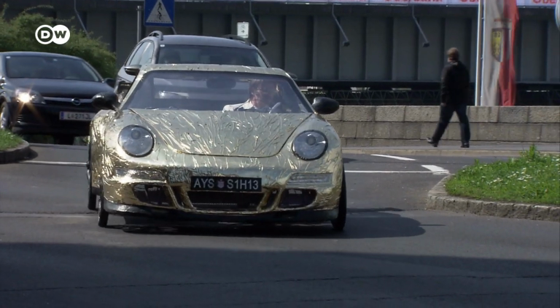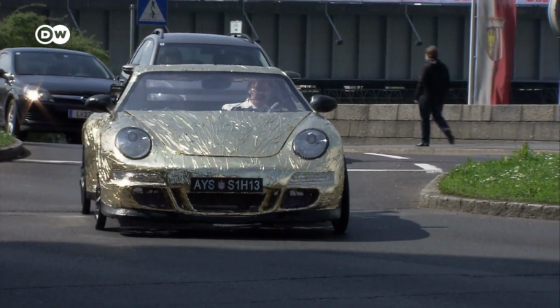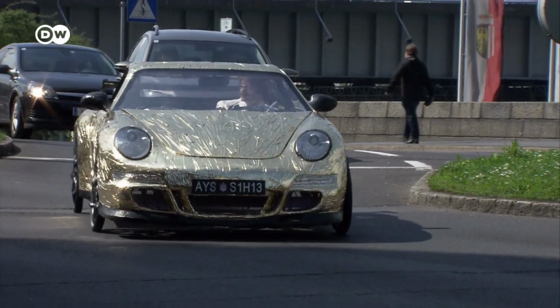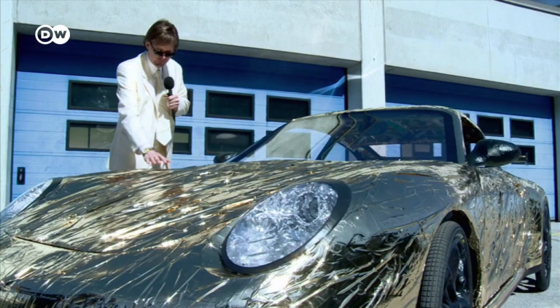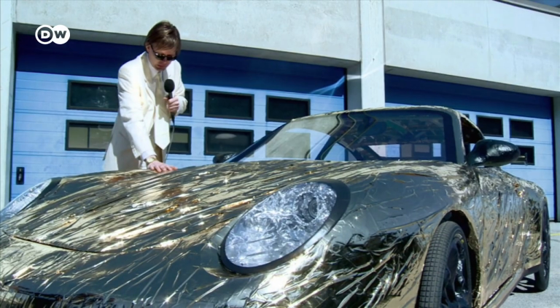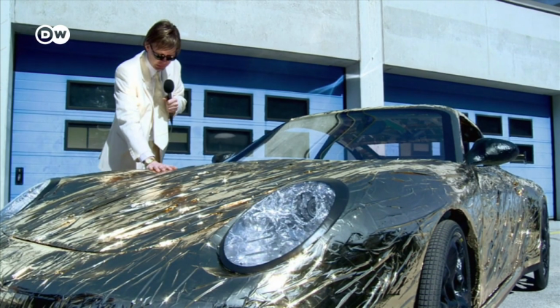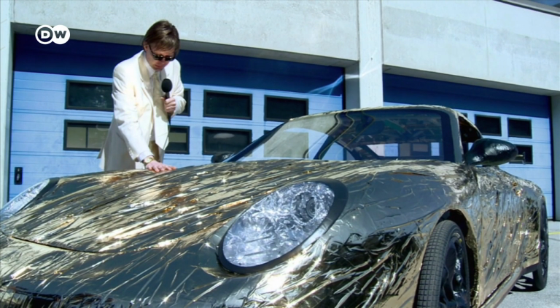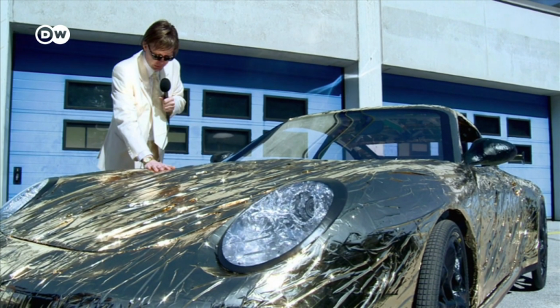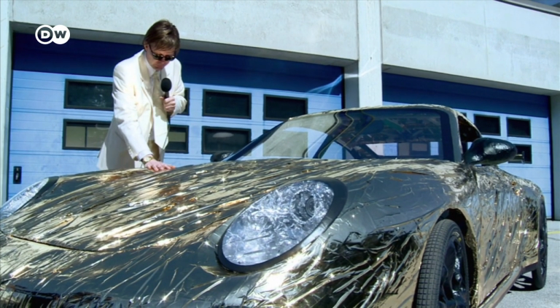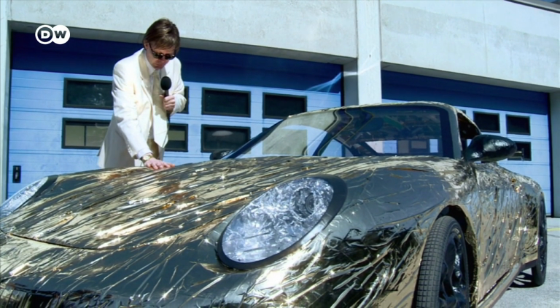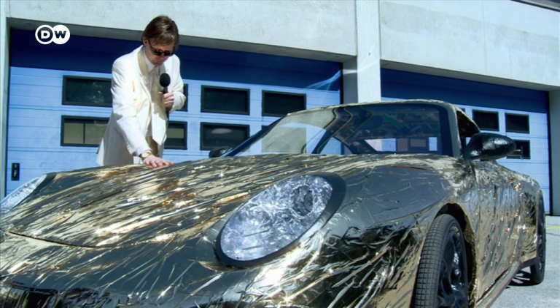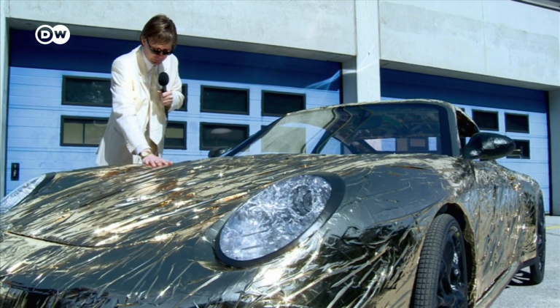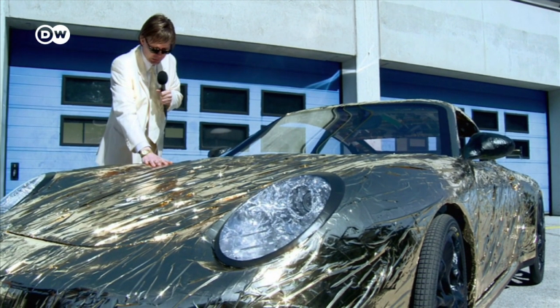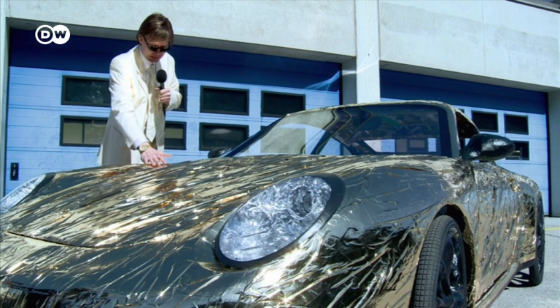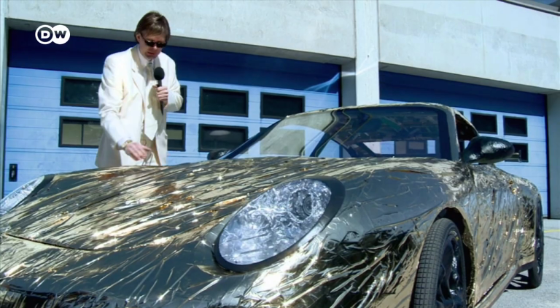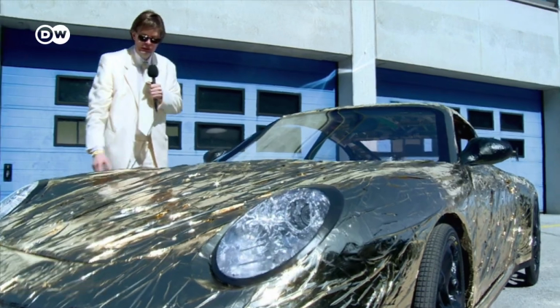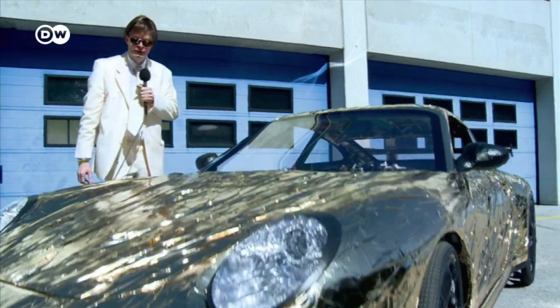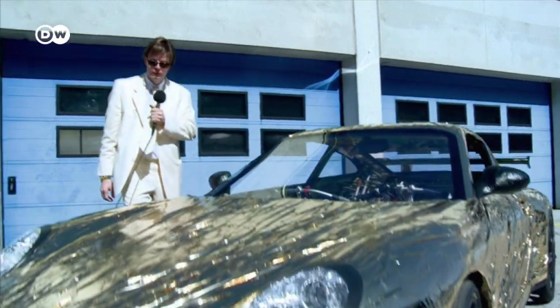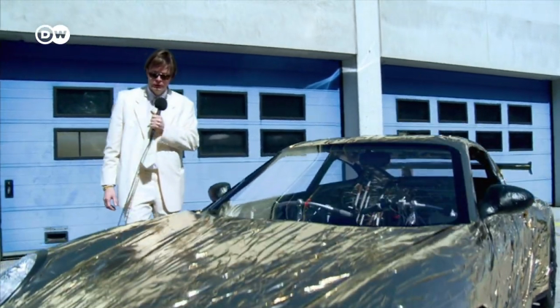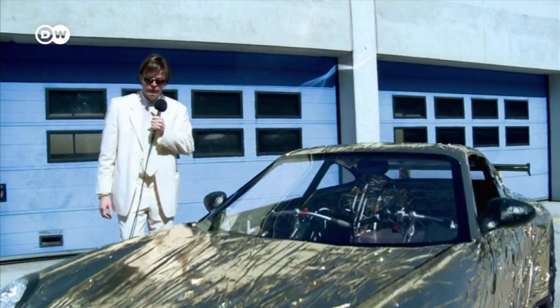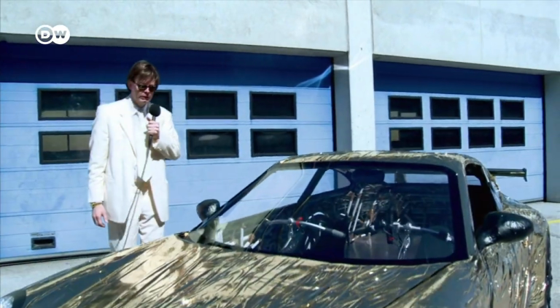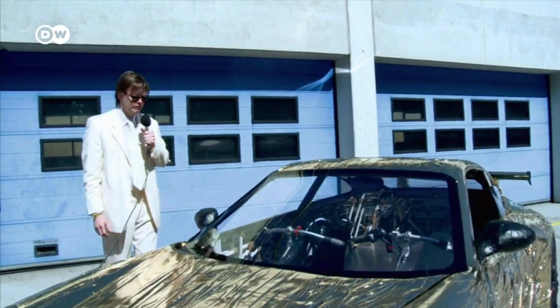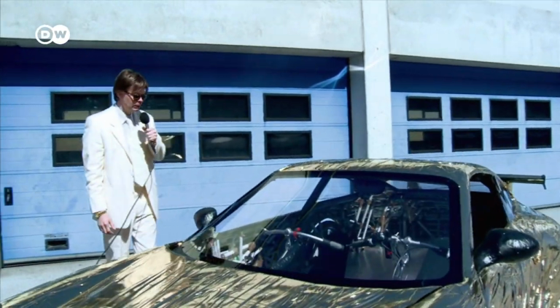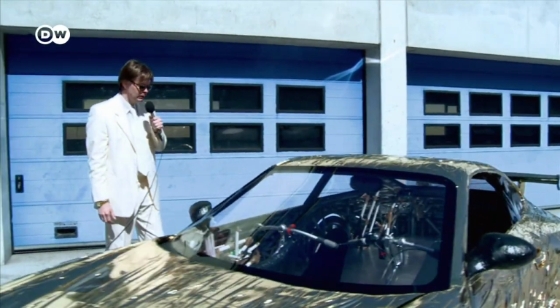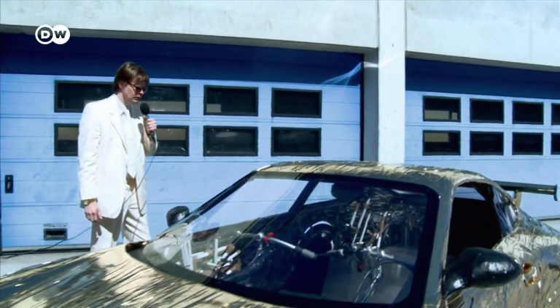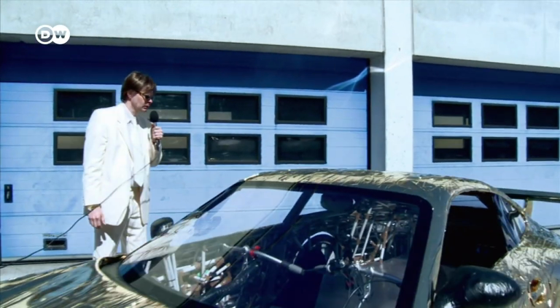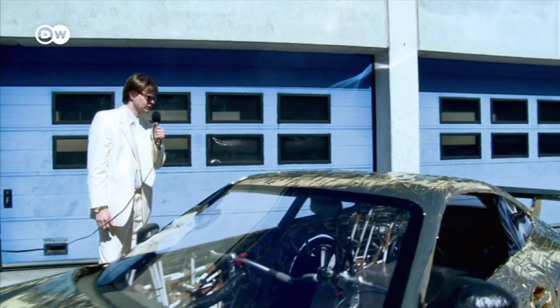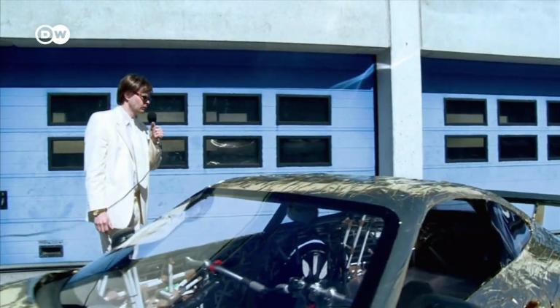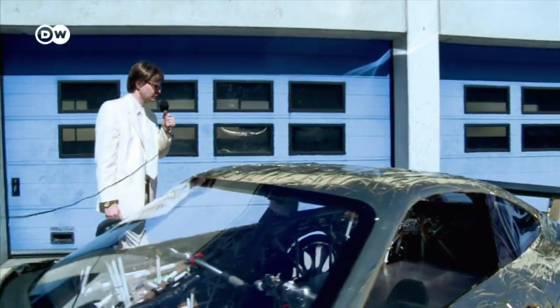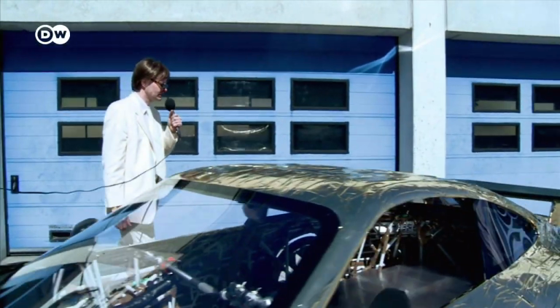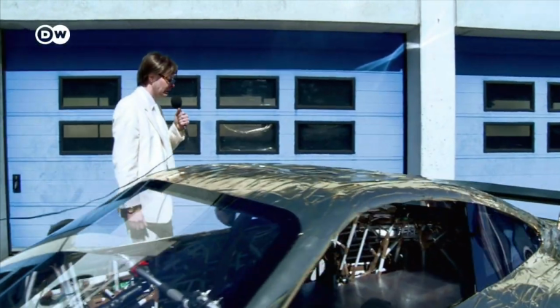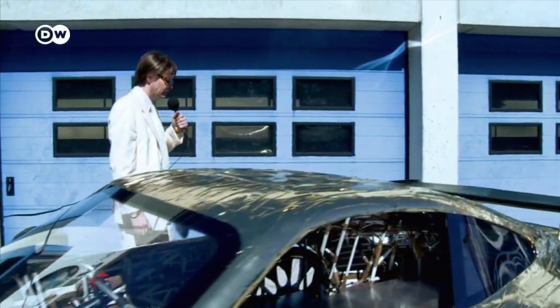Other than the gold coating, the one big exterior feature with the Ferdinand GT3 is its super-sized rear spoiler.